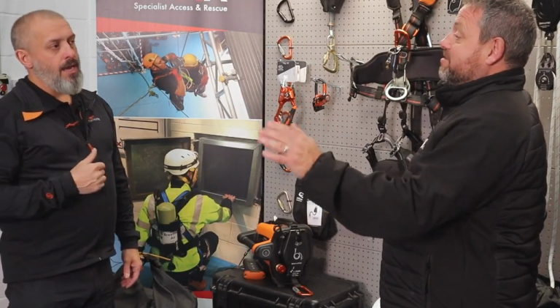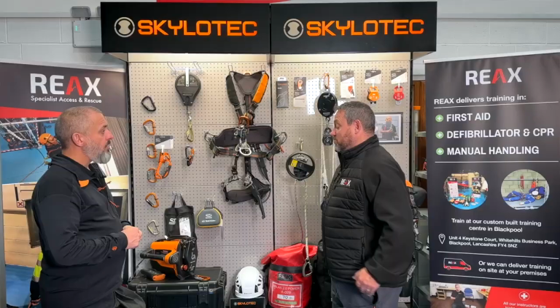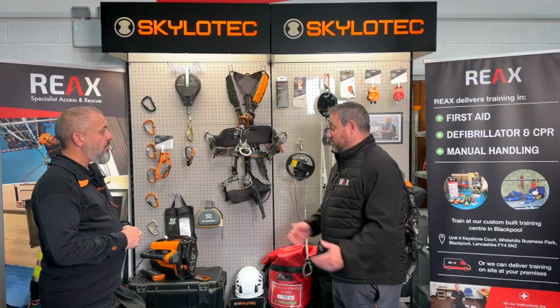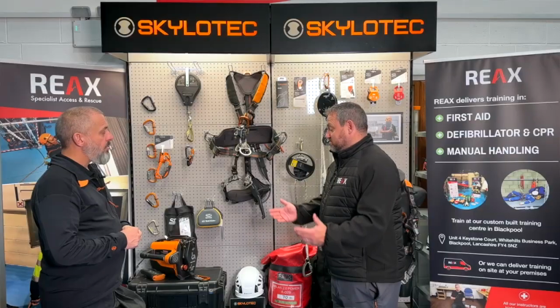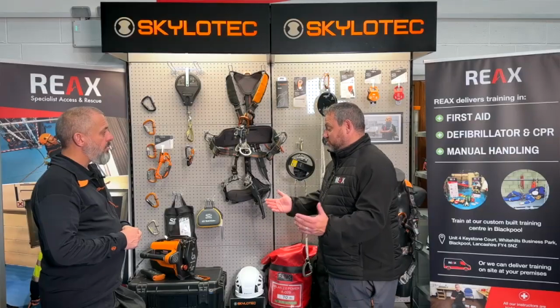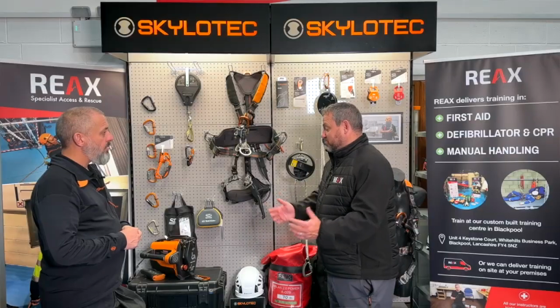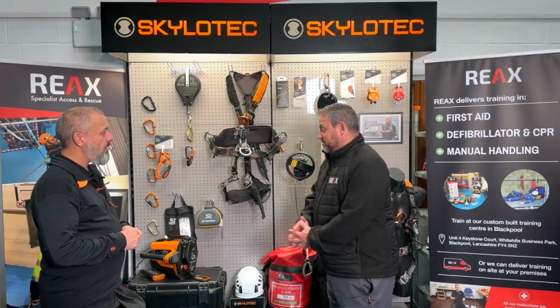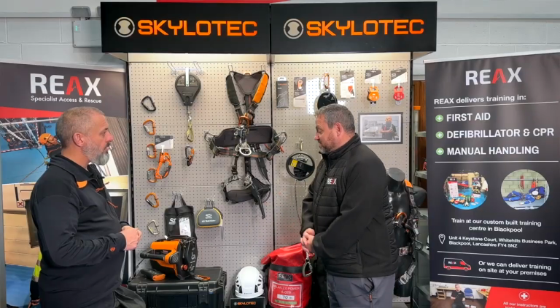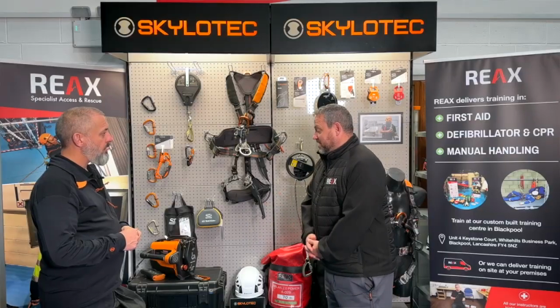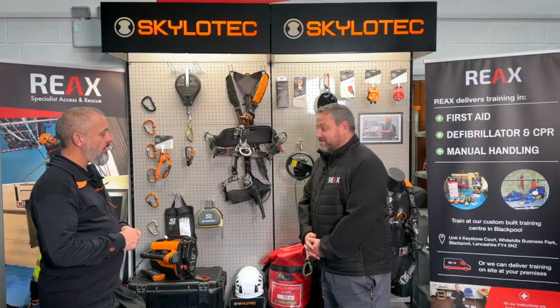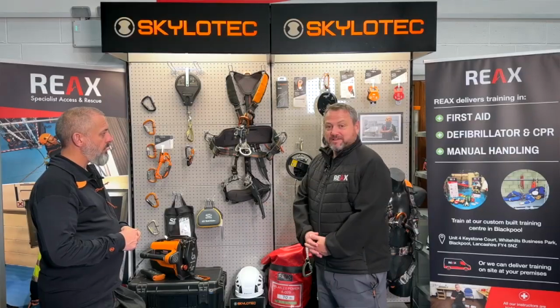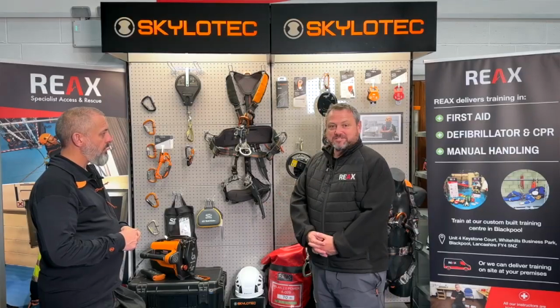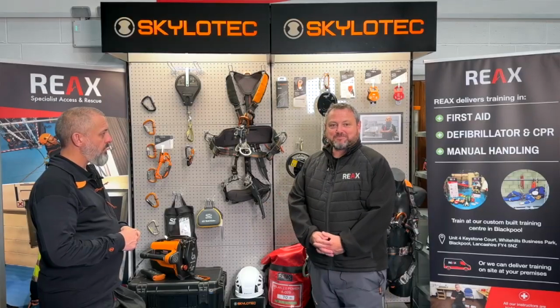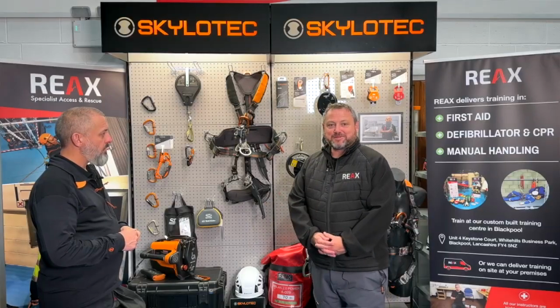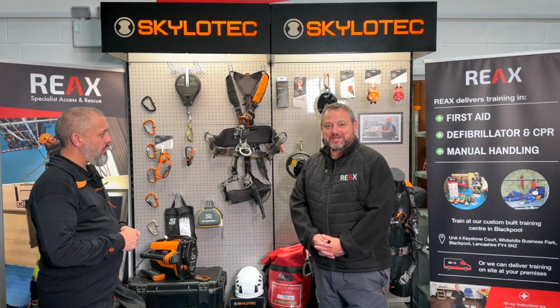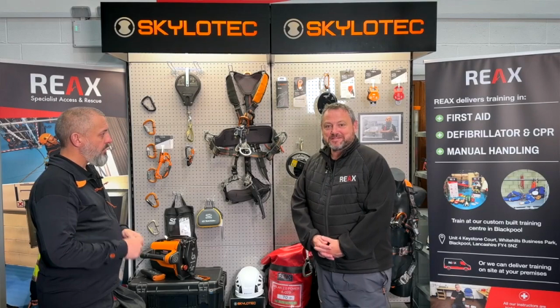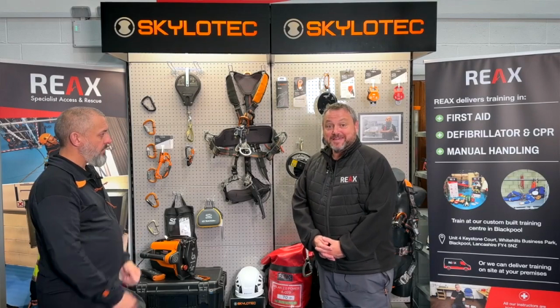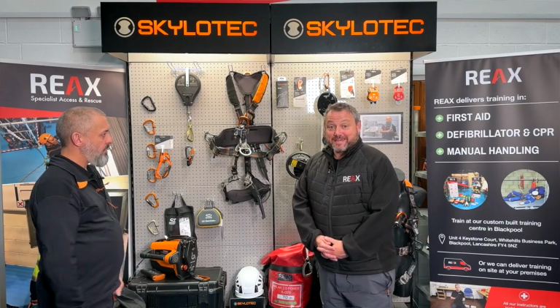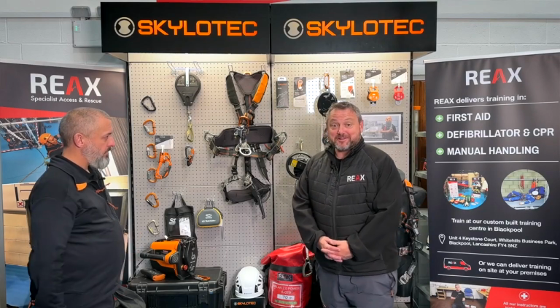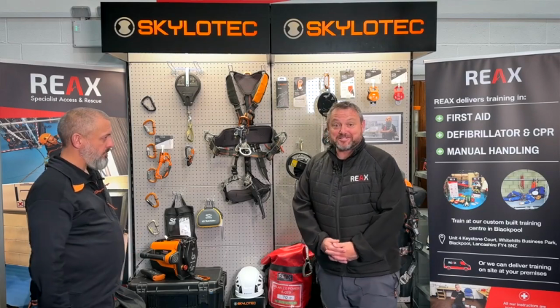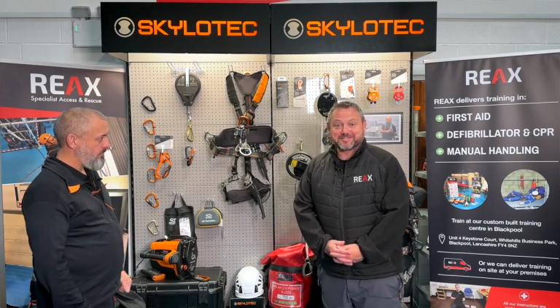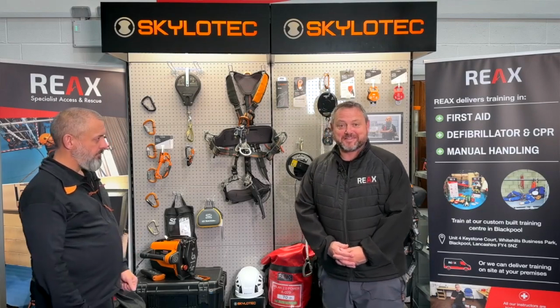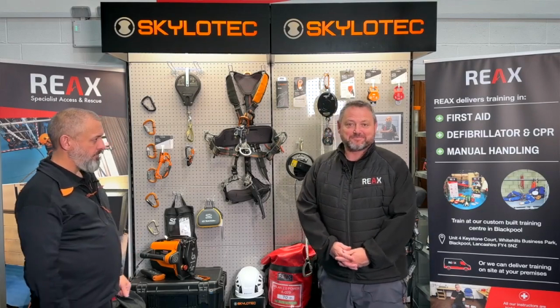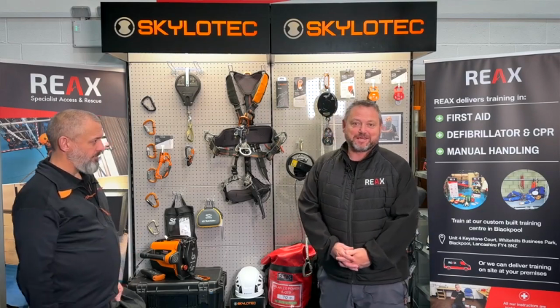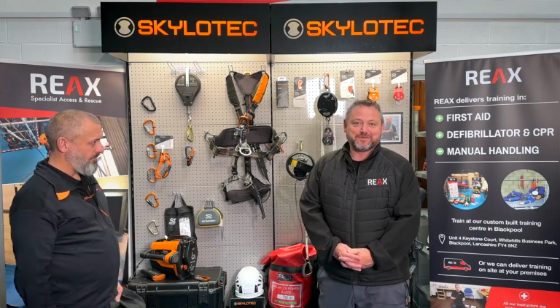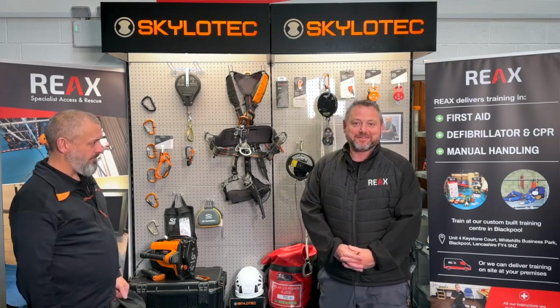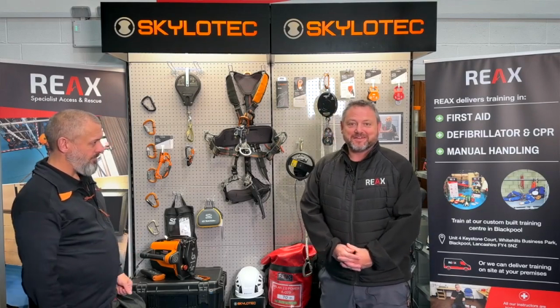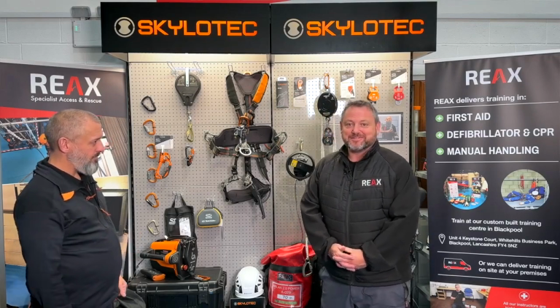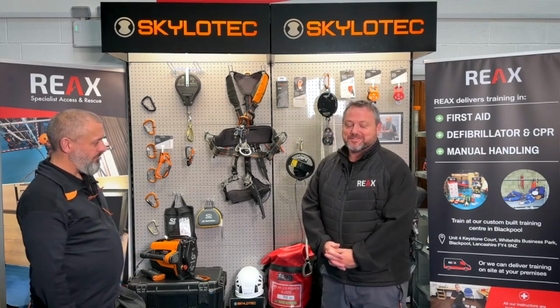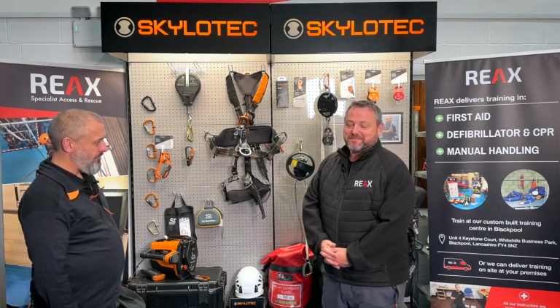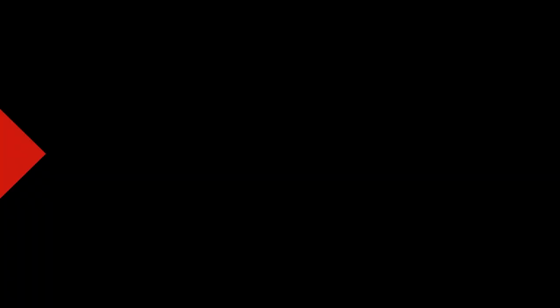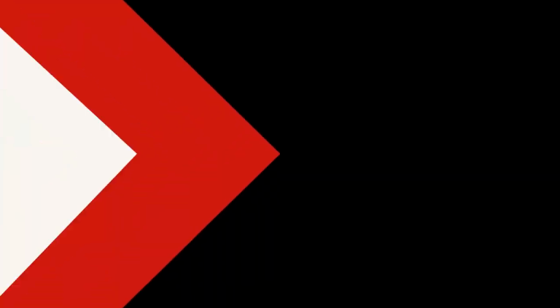Exactly. What a great piece of kit. I'm going to have to see whether we can get an ACX here to play with in the near future.